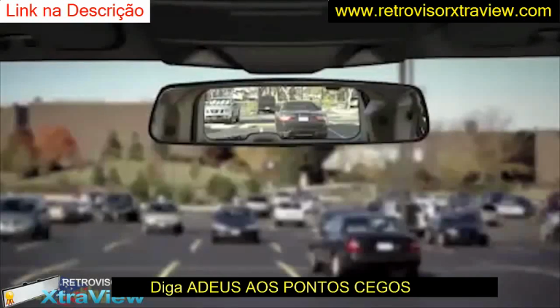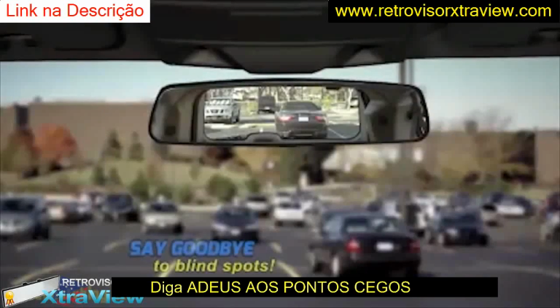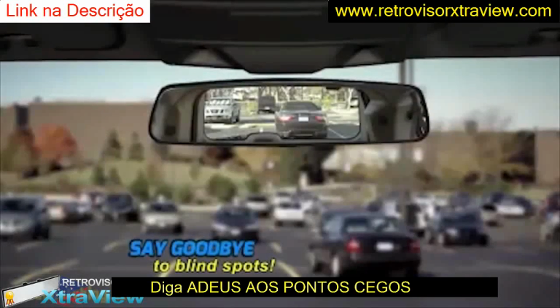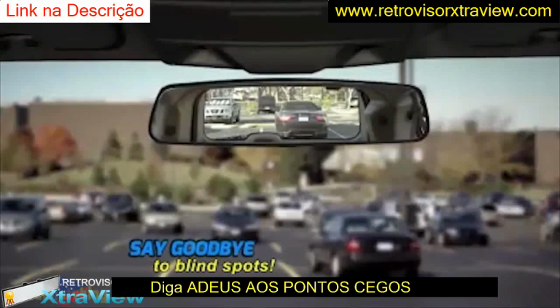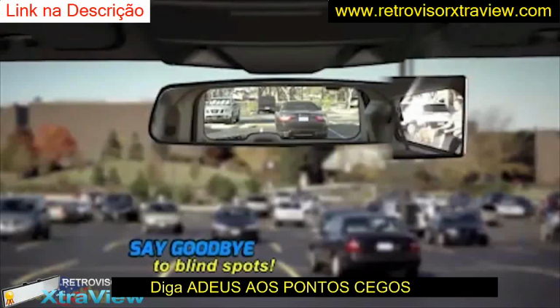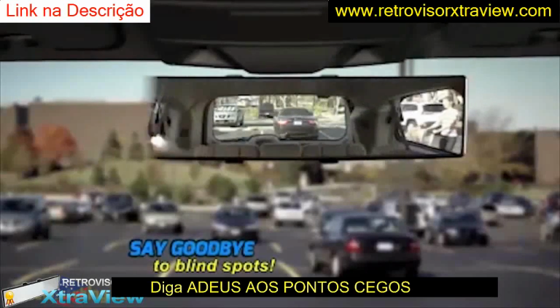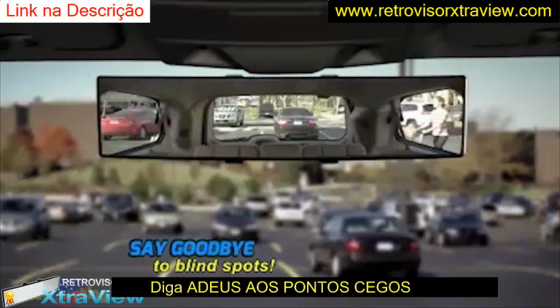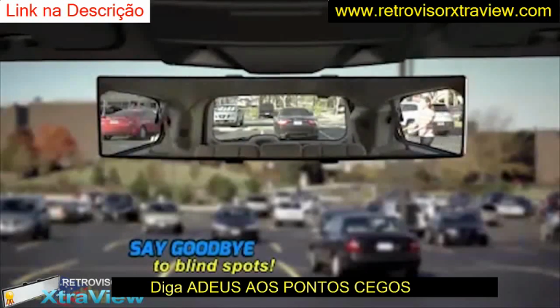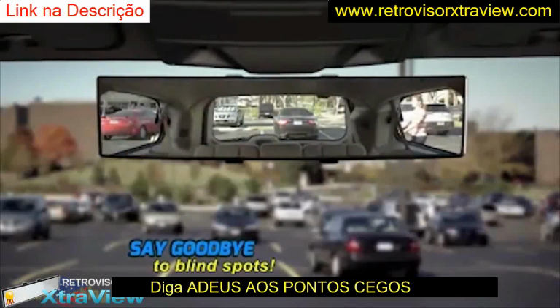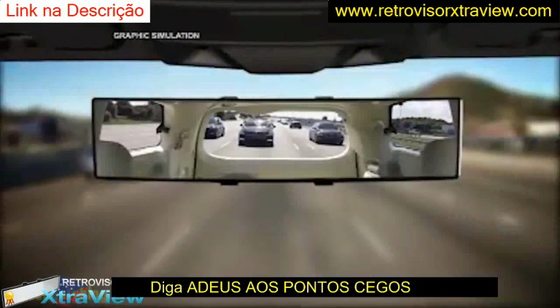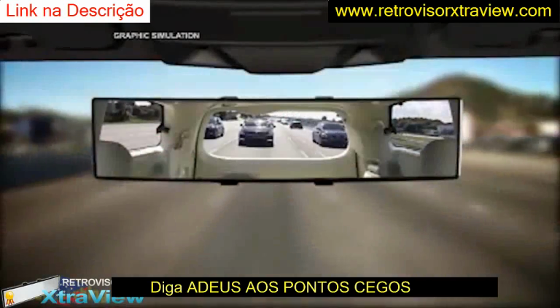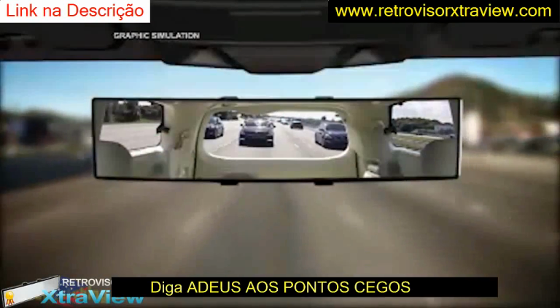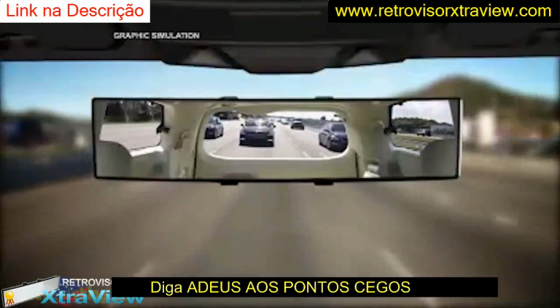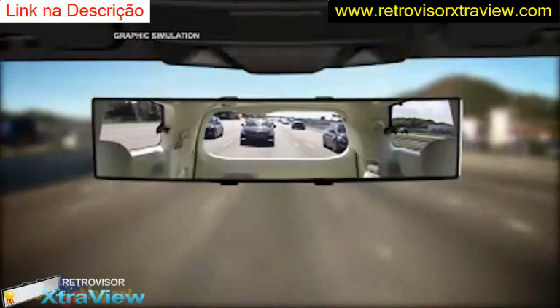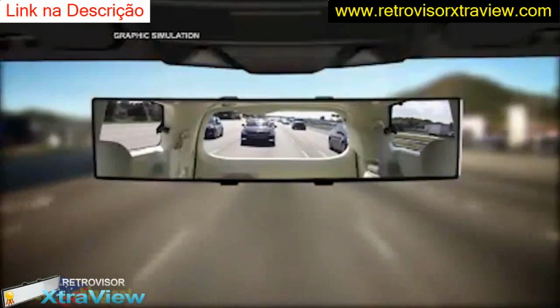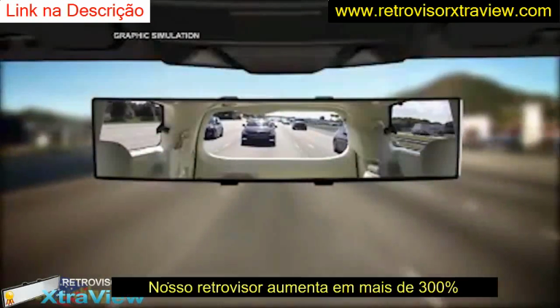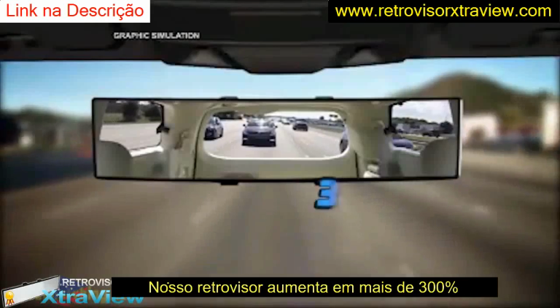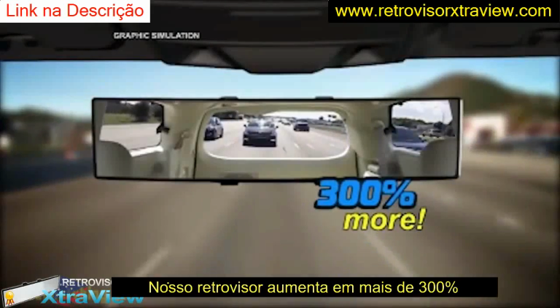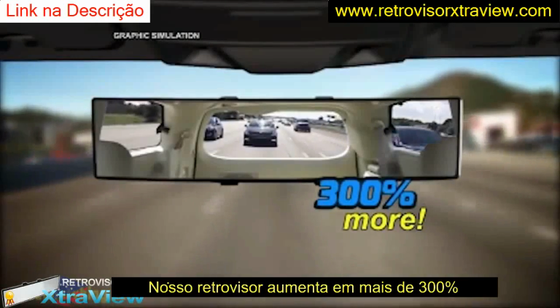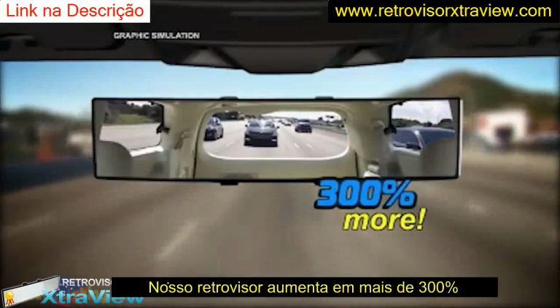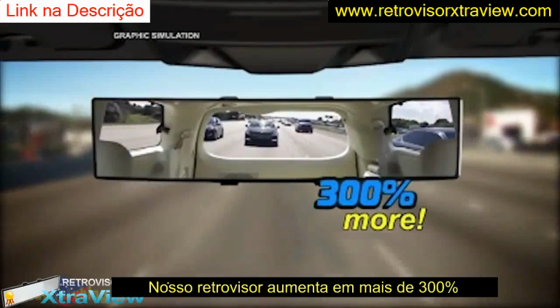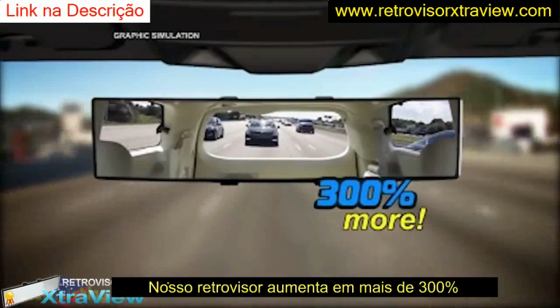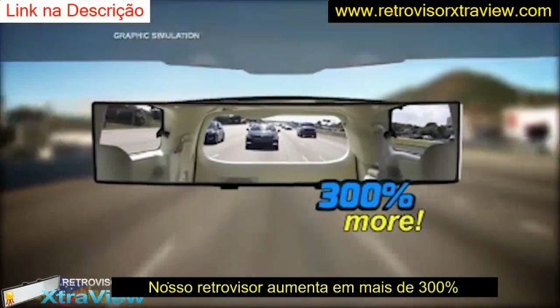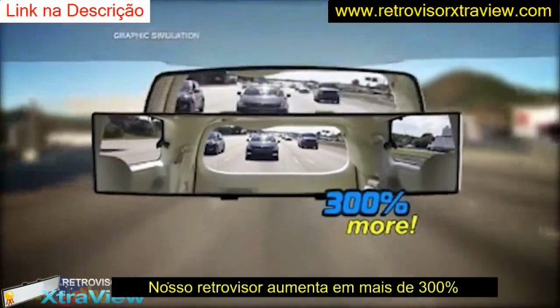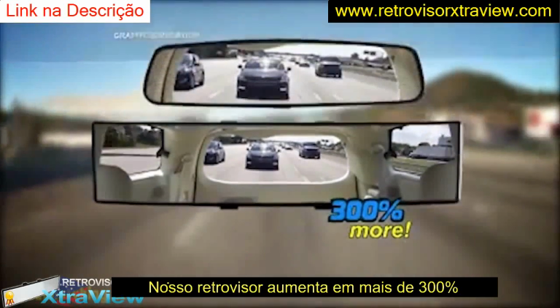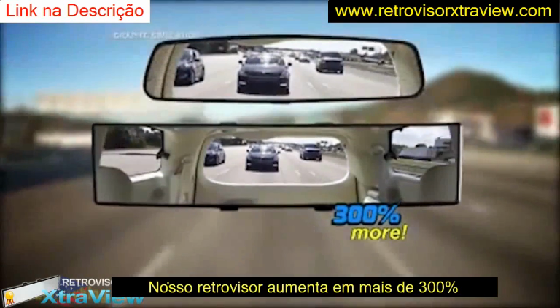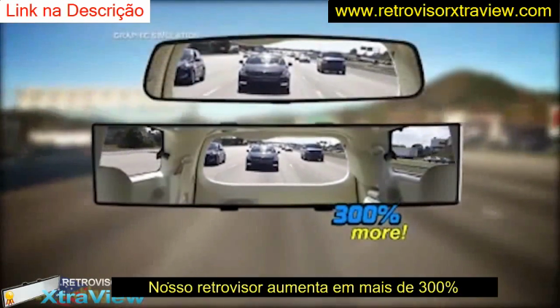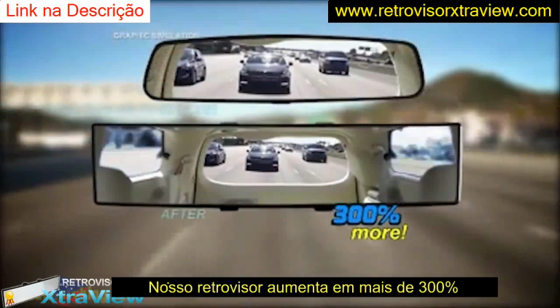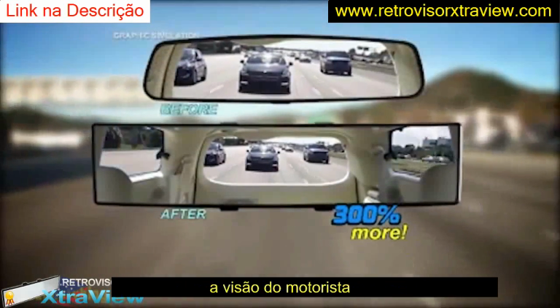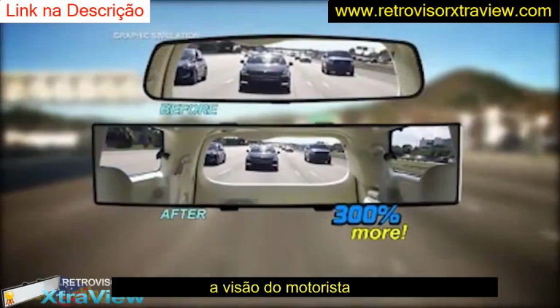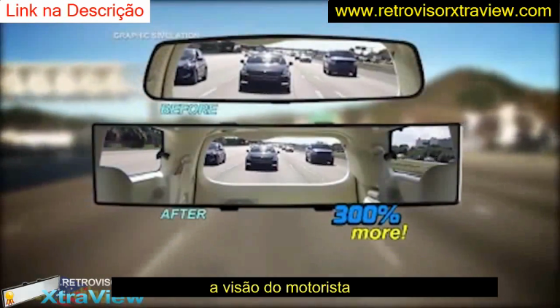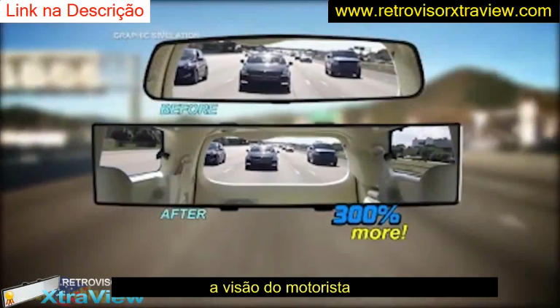Now you can practically say goodbye to blind spots. With ExtraView, you're seeing up to 300% more. Look at the difference.